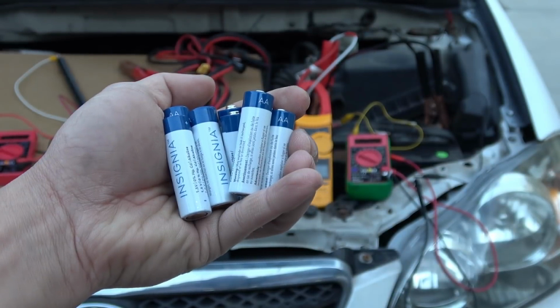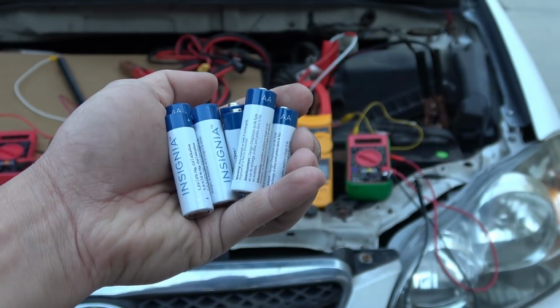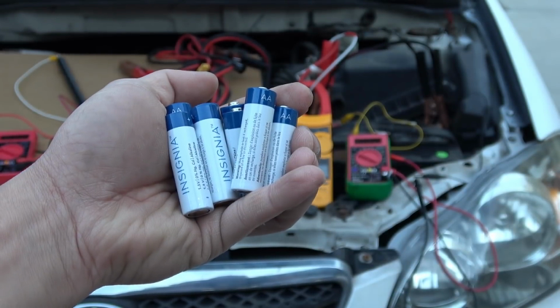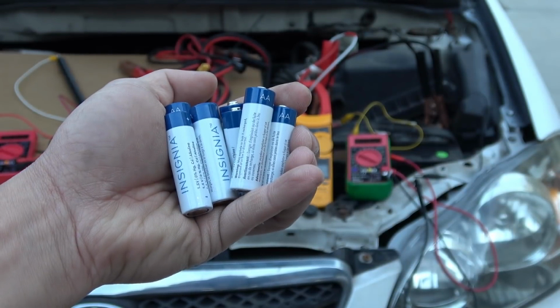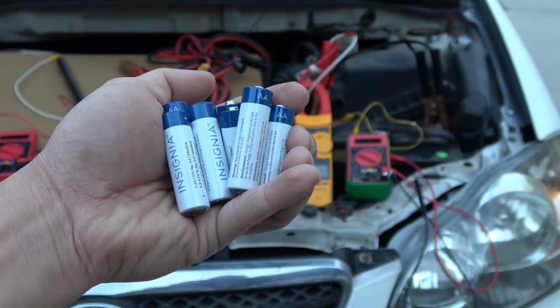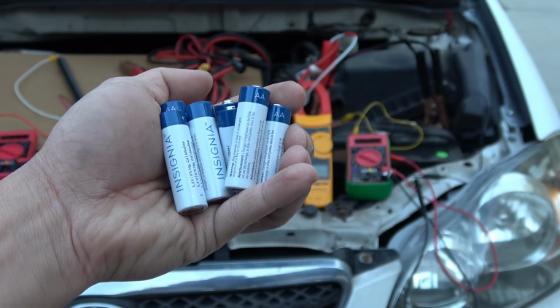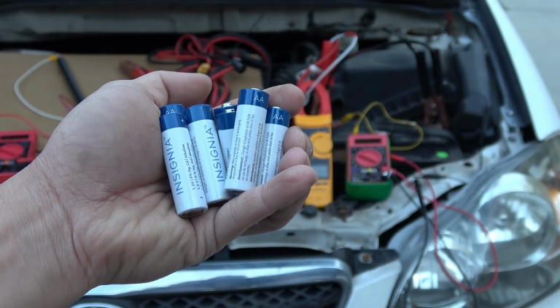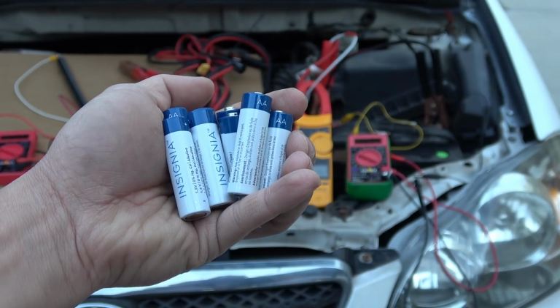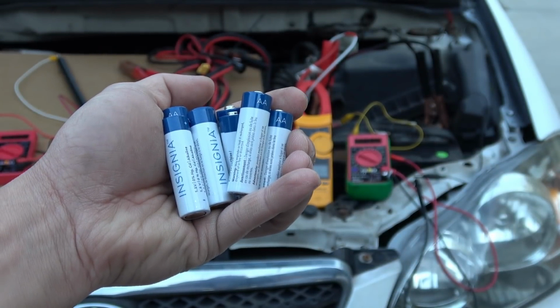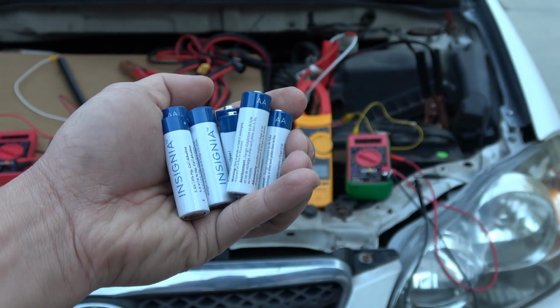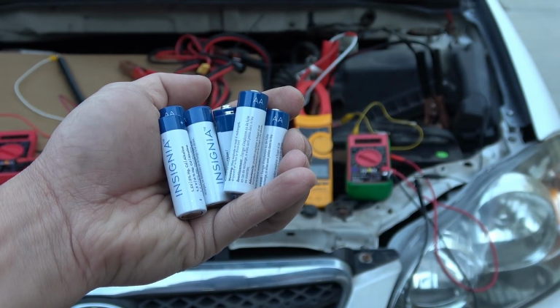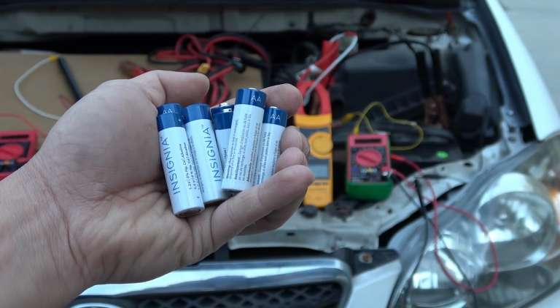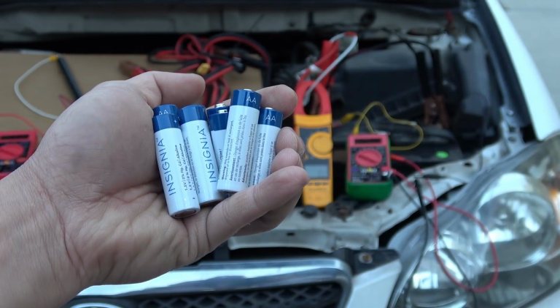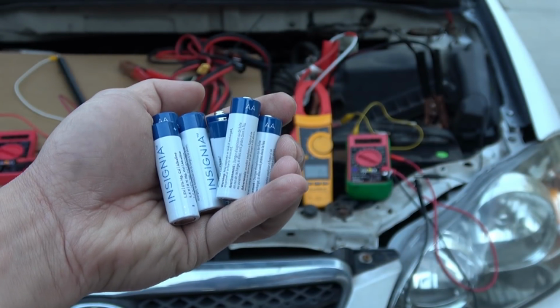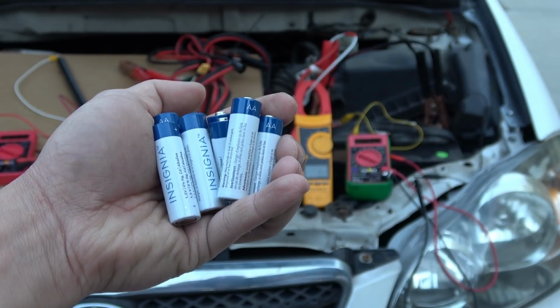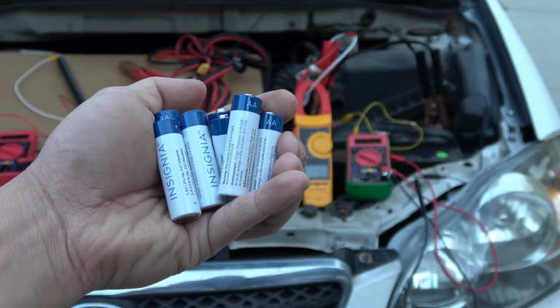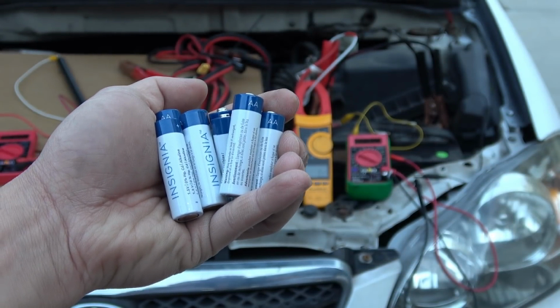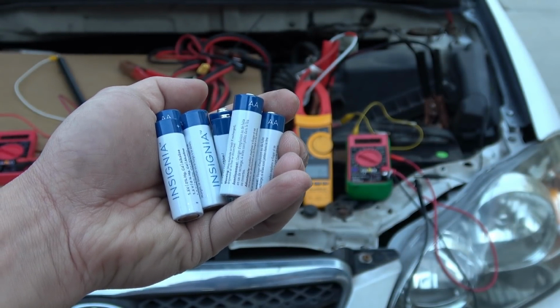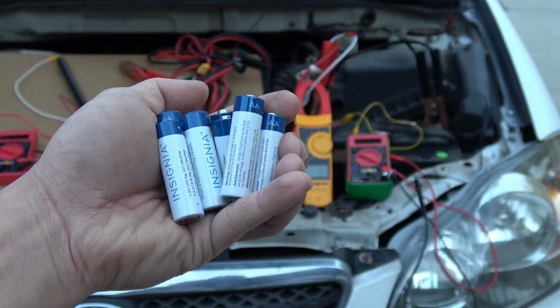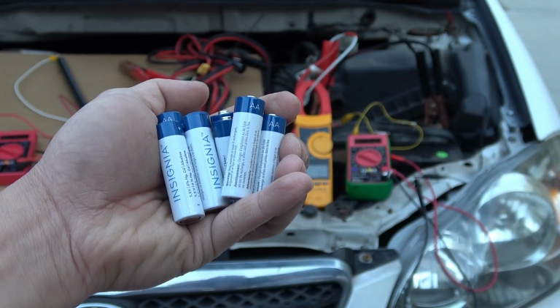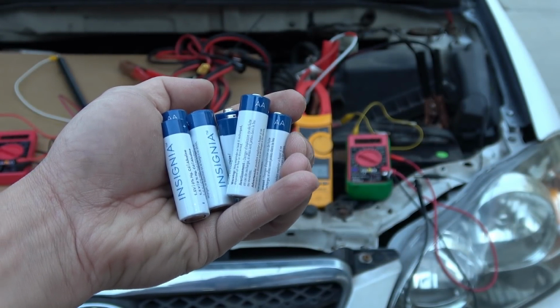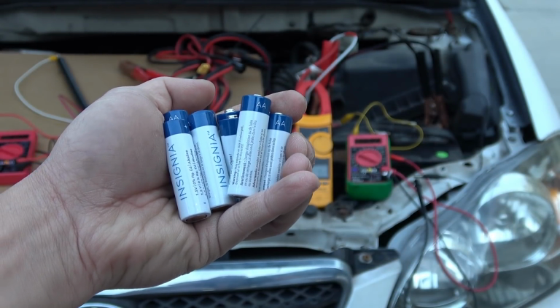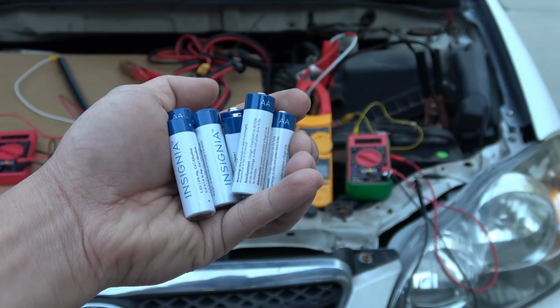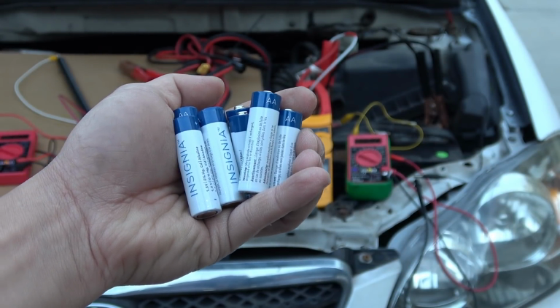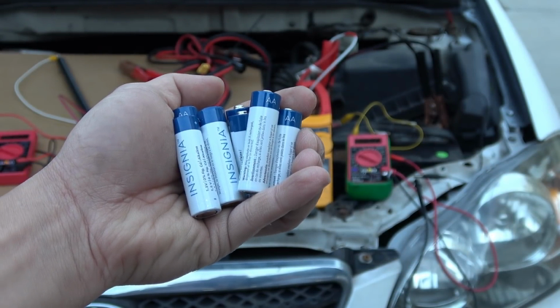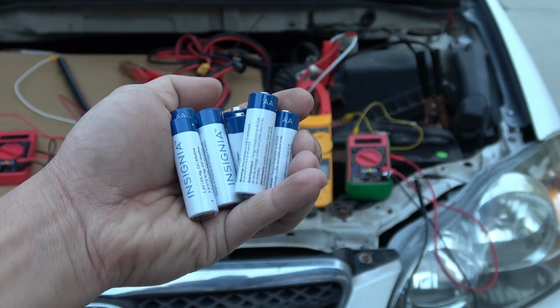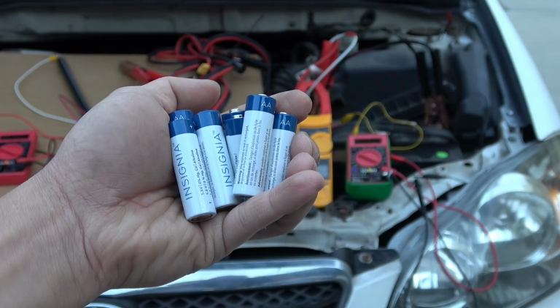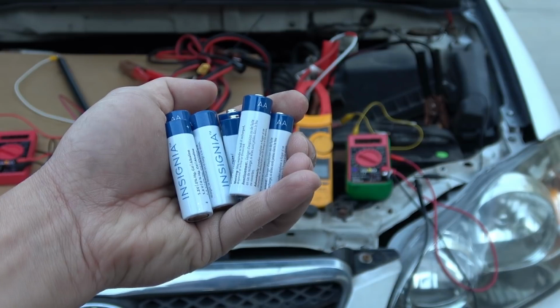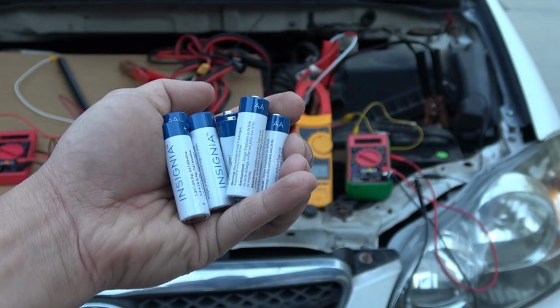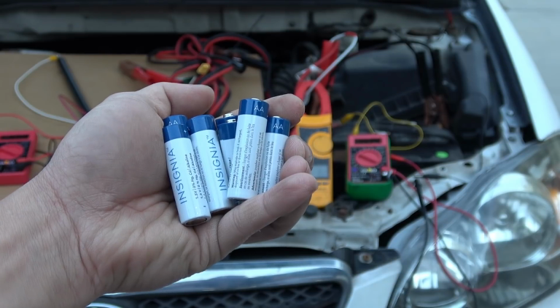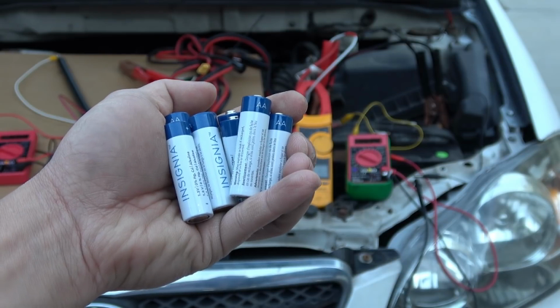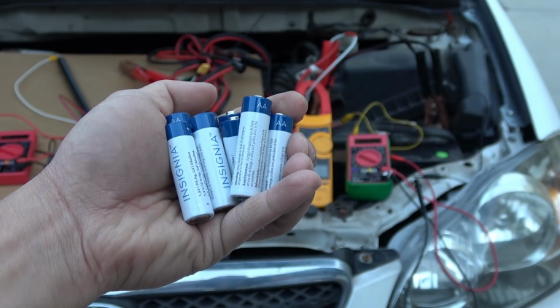Can you start a car with just AA batteries? That's what we're going to find out today.